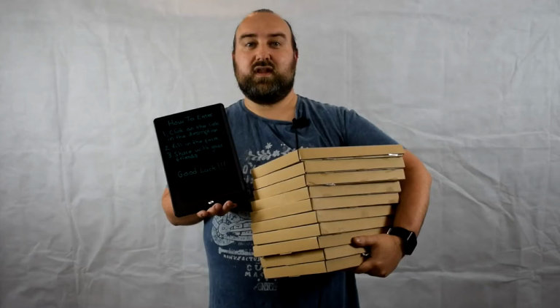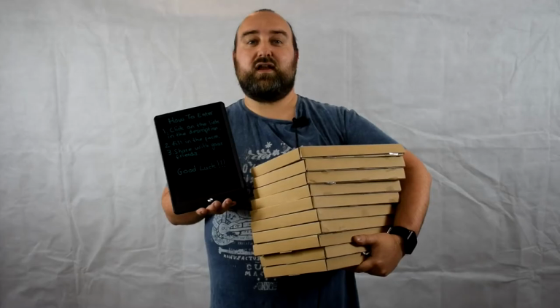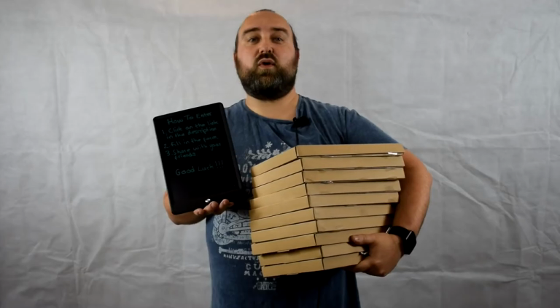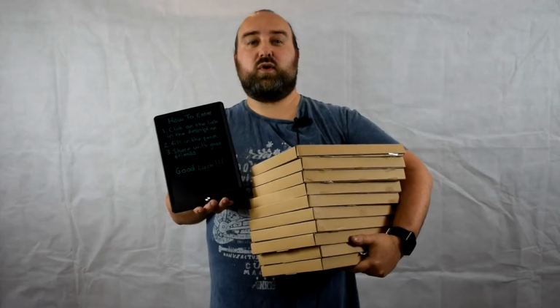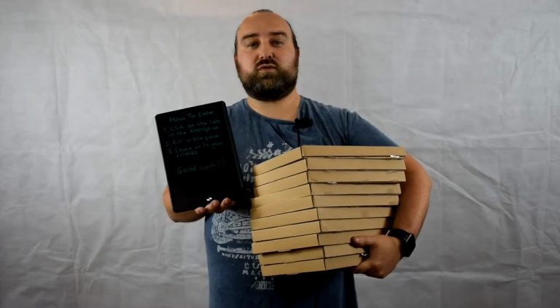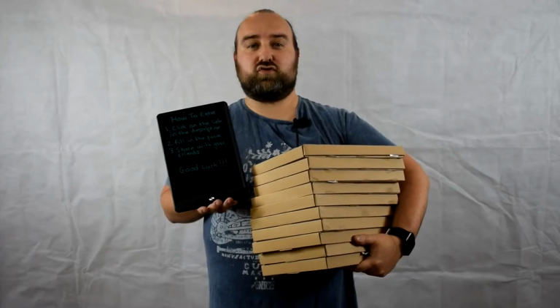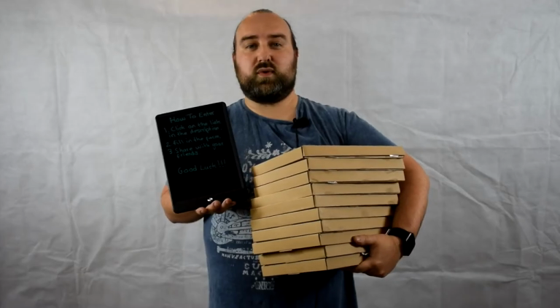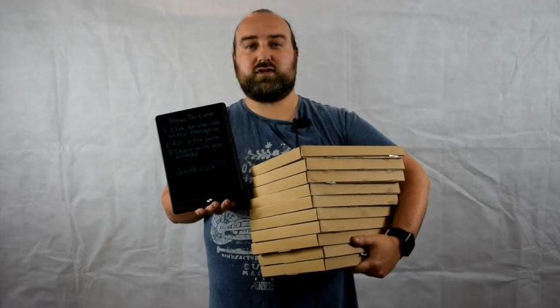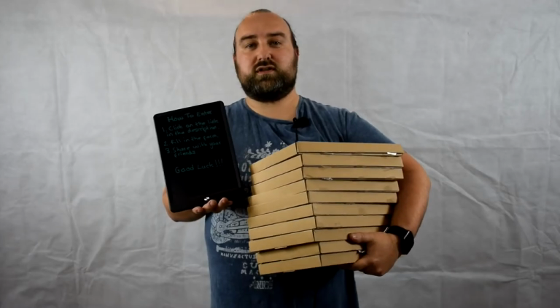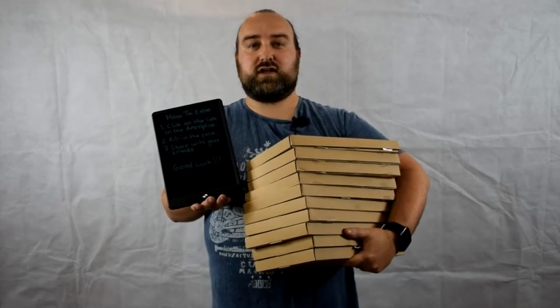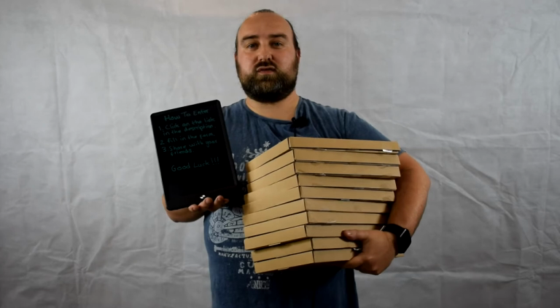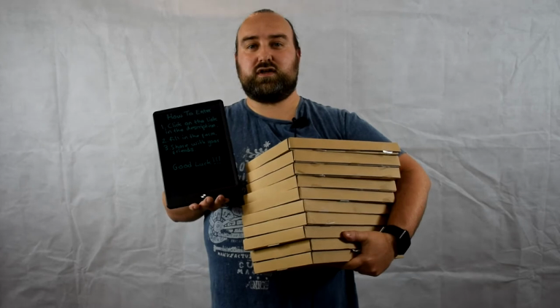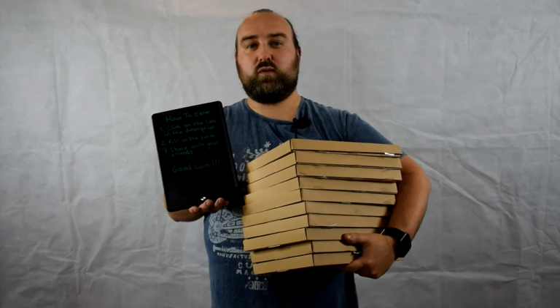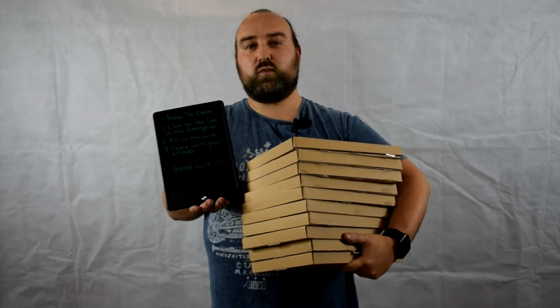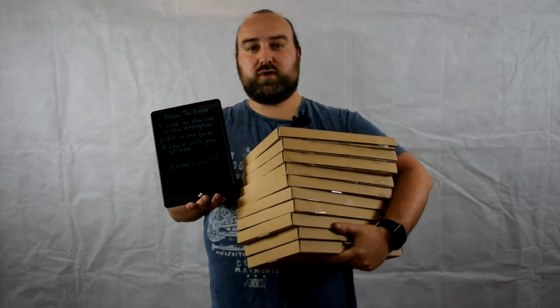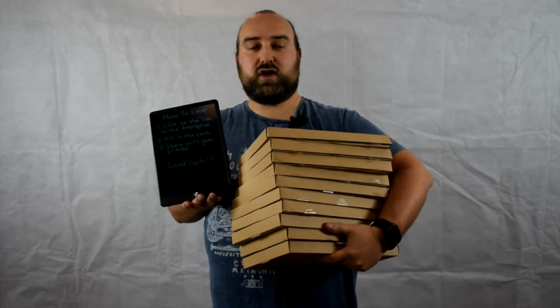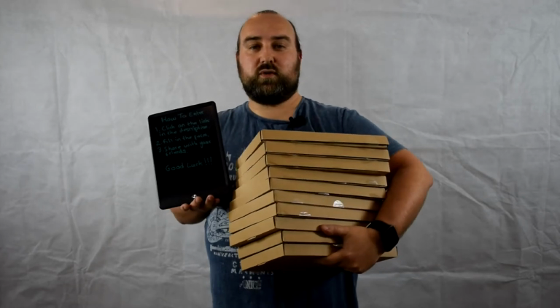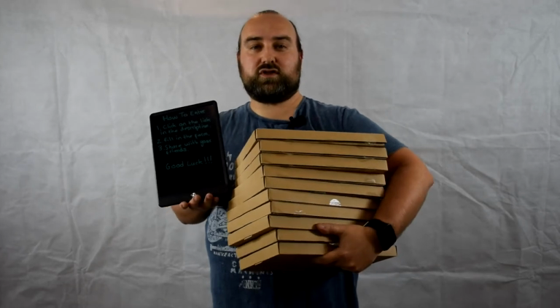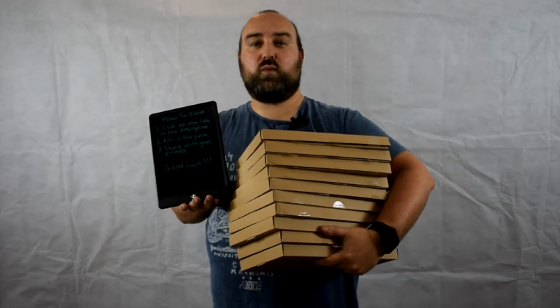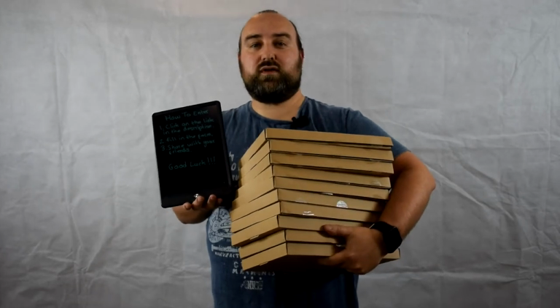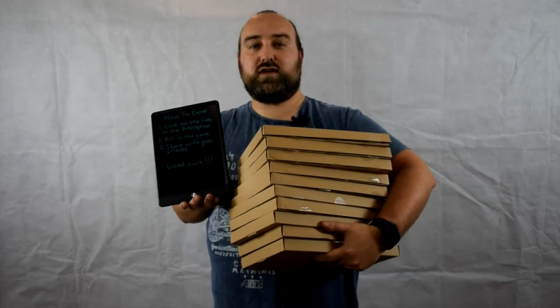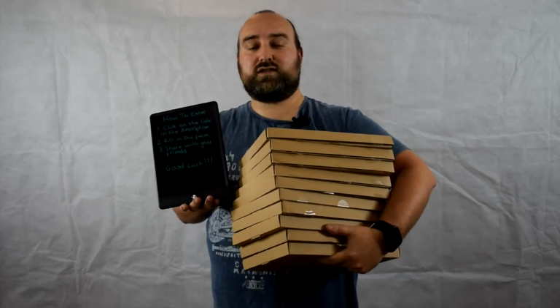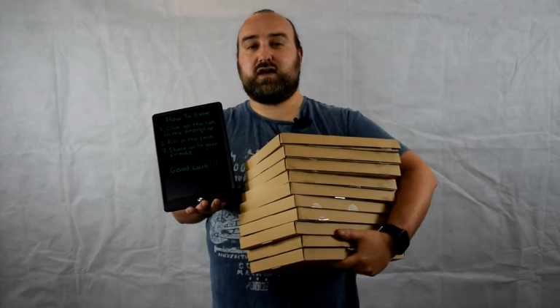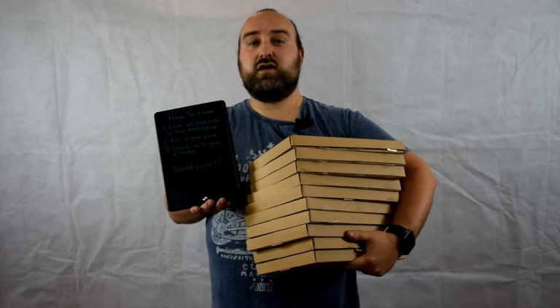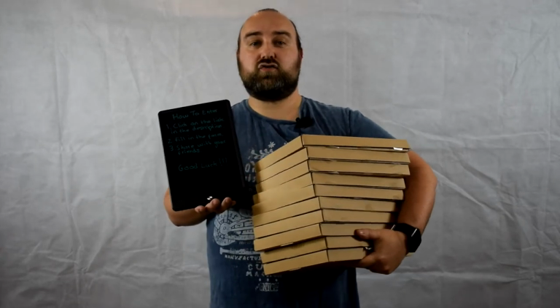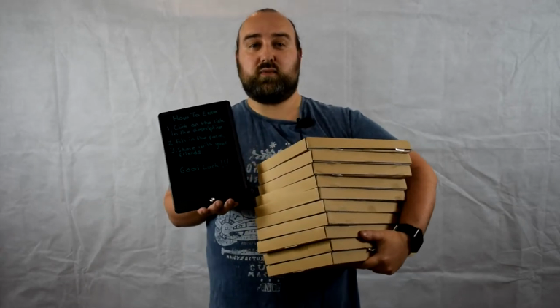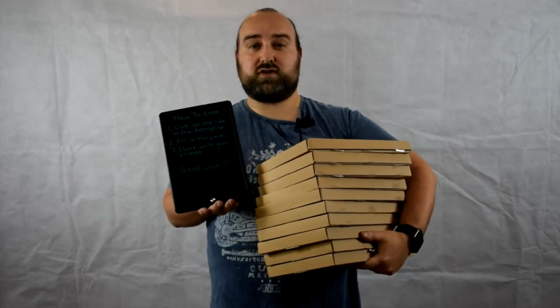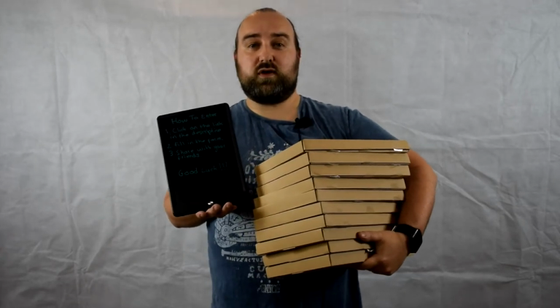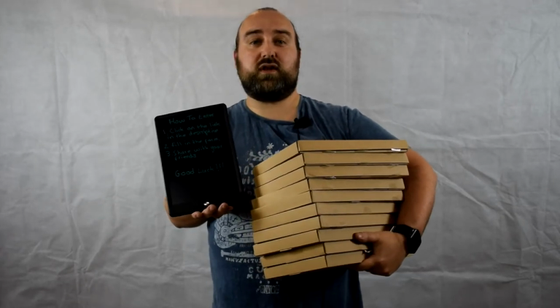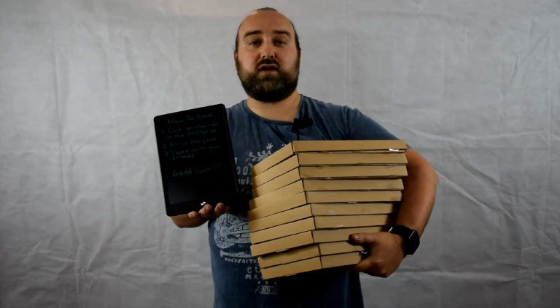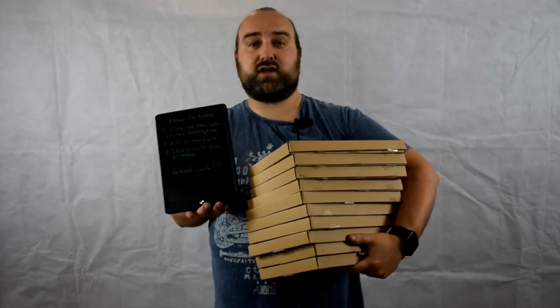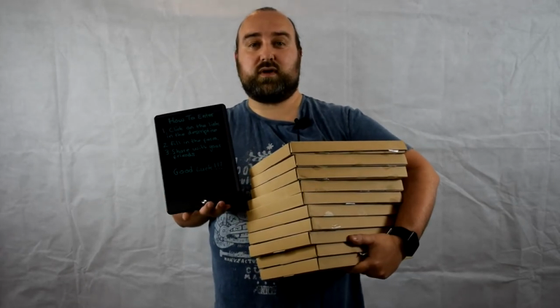Hello and welcome to Droidbox. In today's video we will be showing you how to win one of these 10 Droidbox Note e-ink tablets.